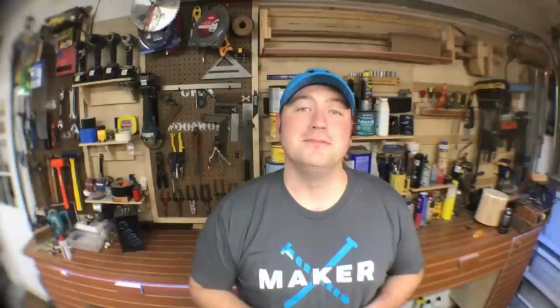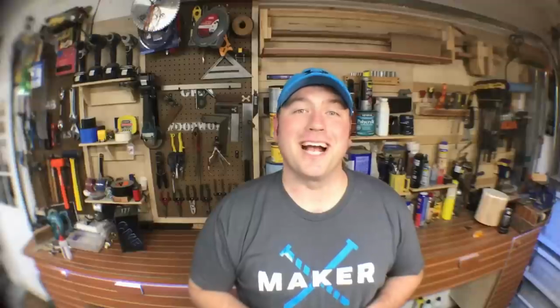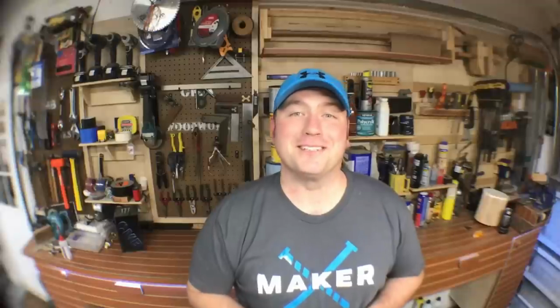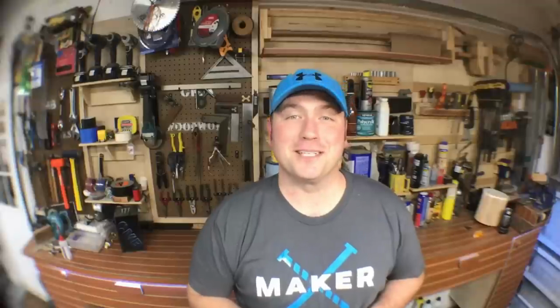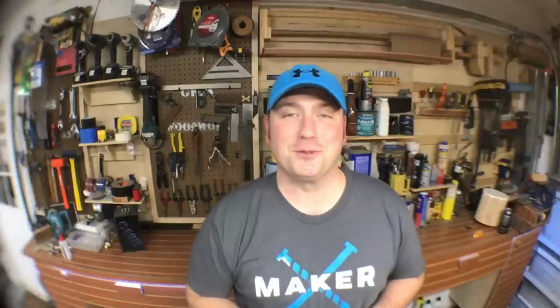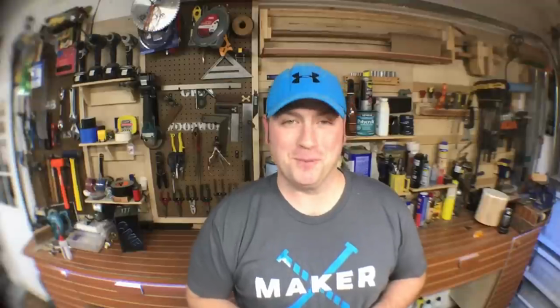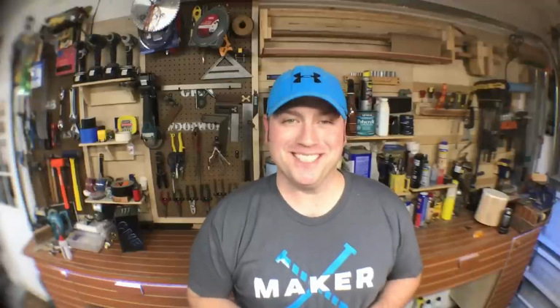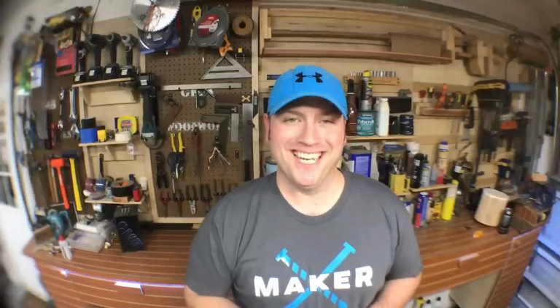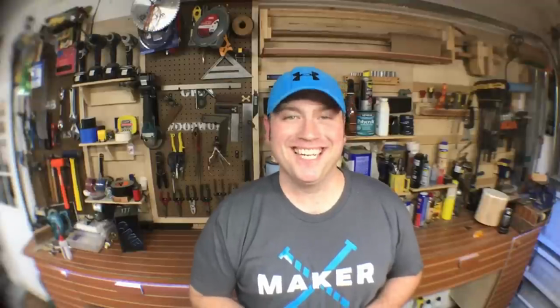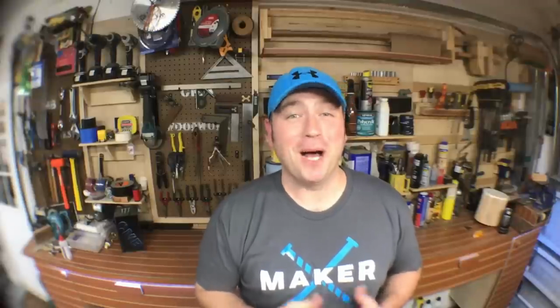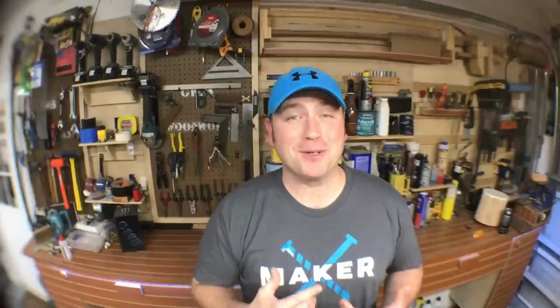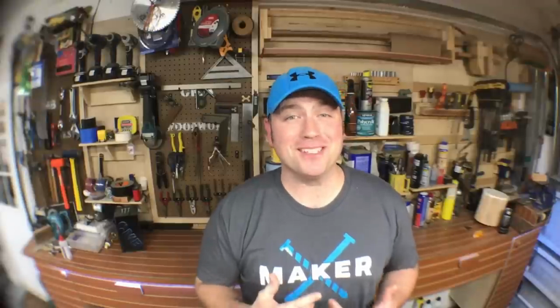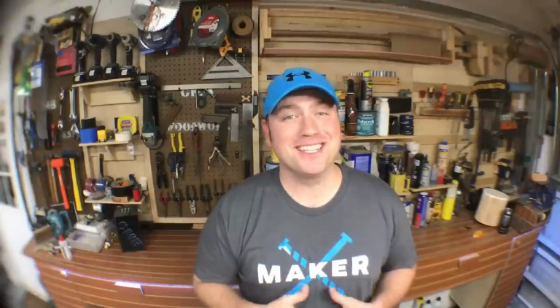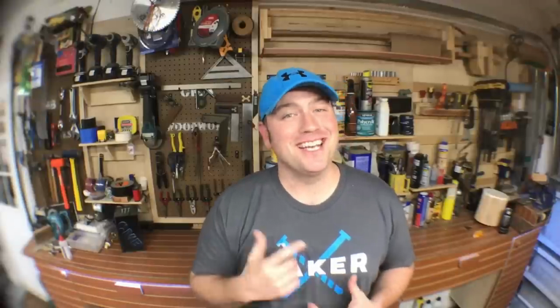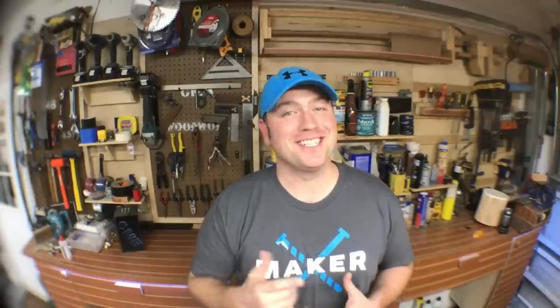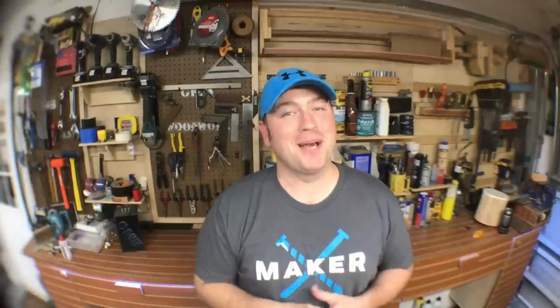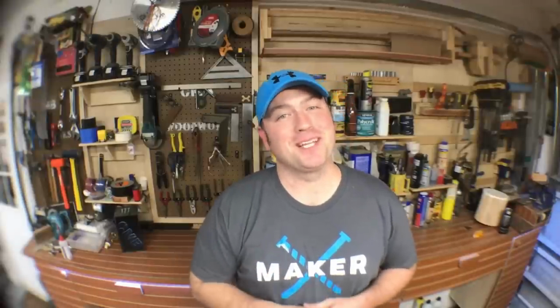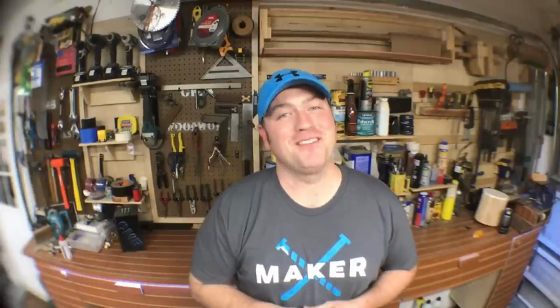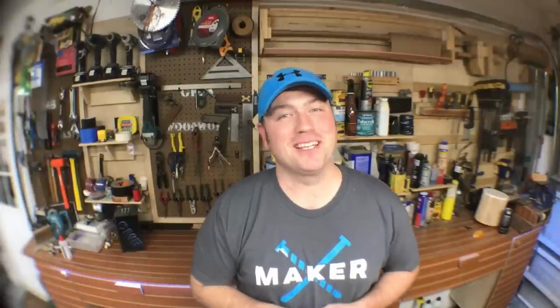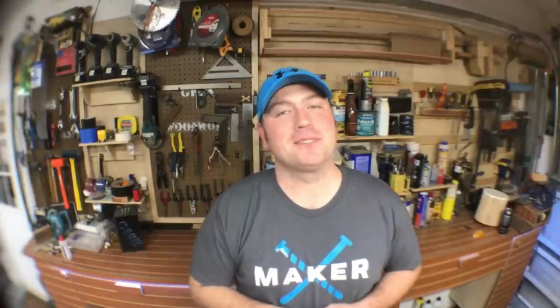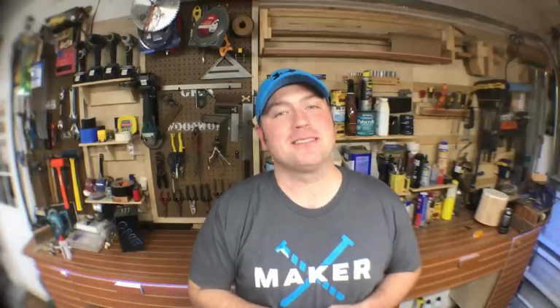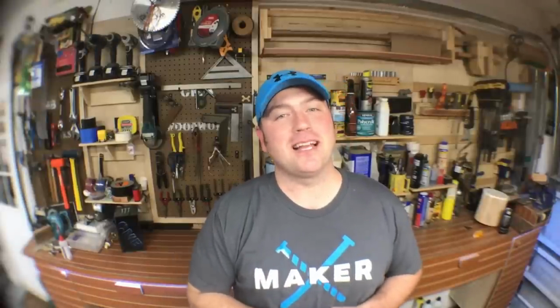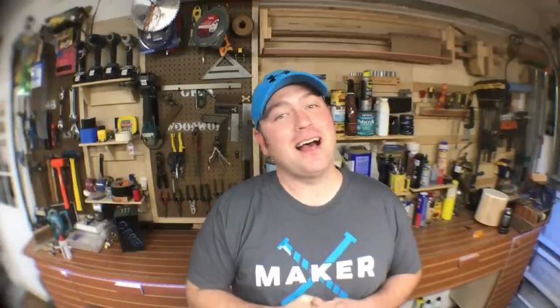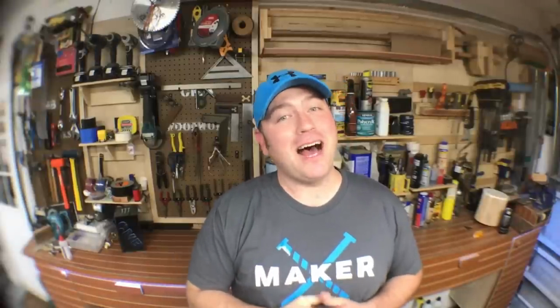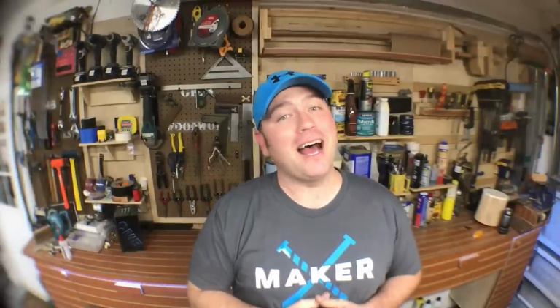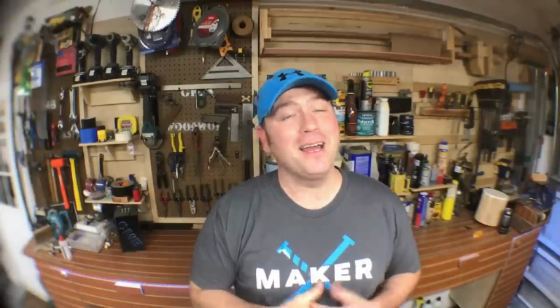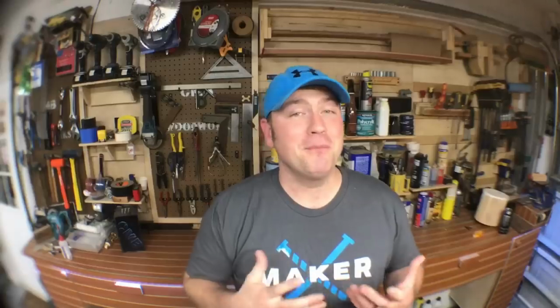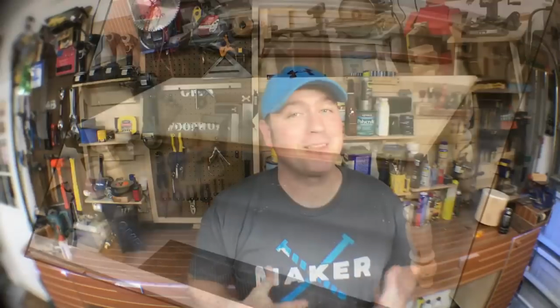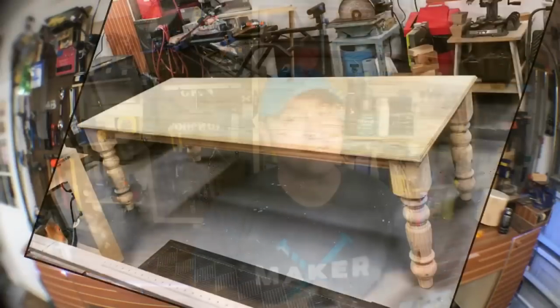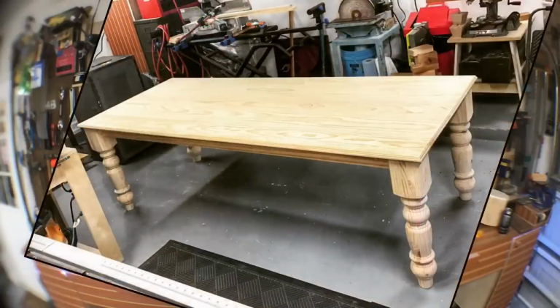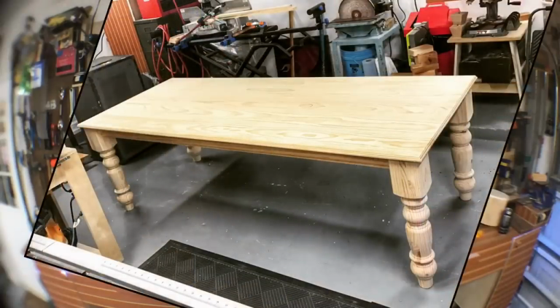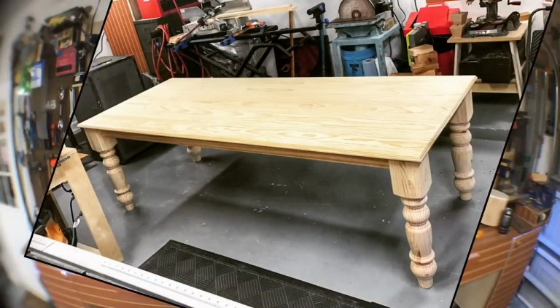Hey guys, thanks for joining me today. I'm Chris and today I'm gonna give you a glimpse inside on how I make this farm table.